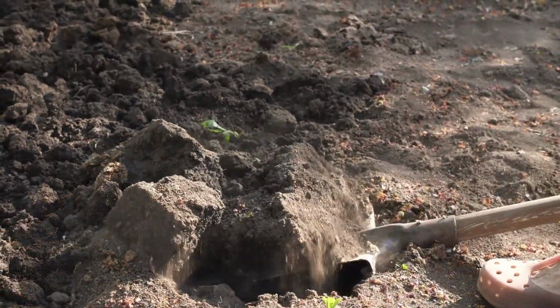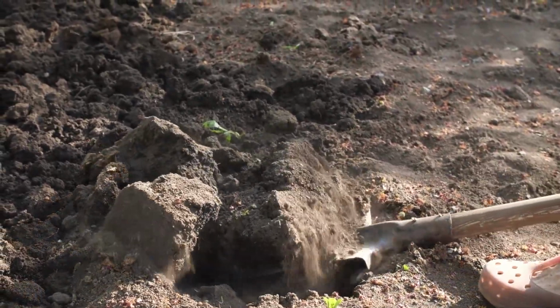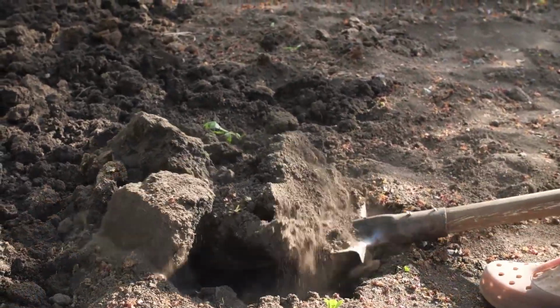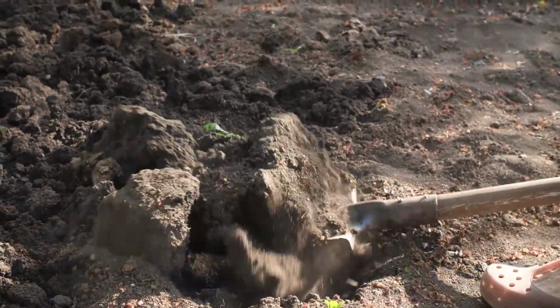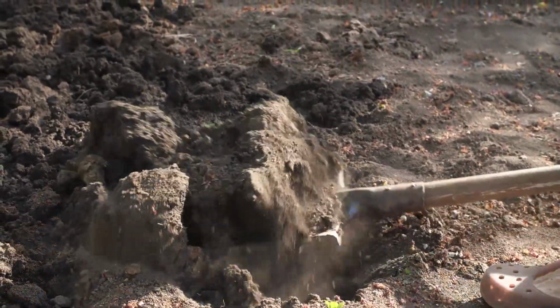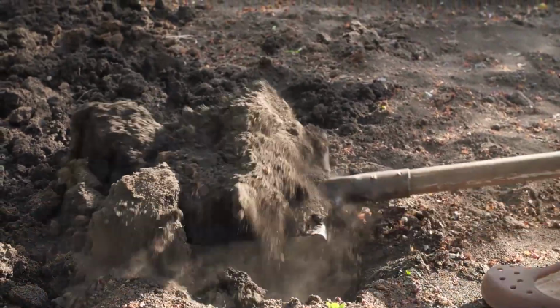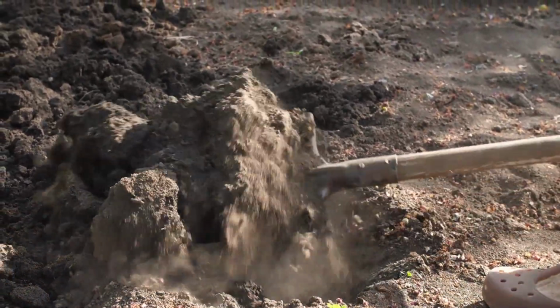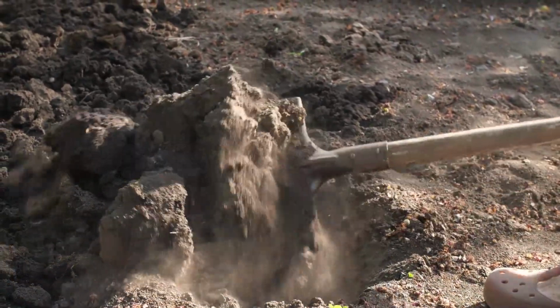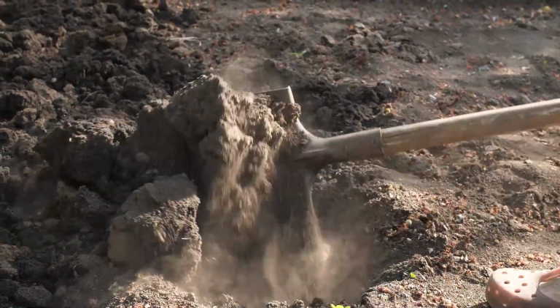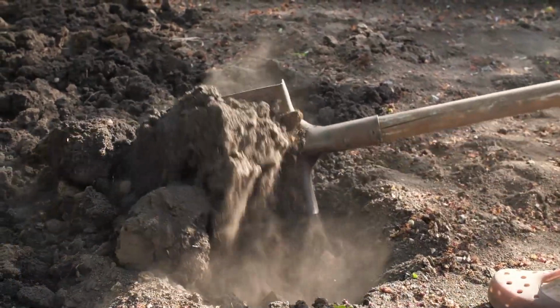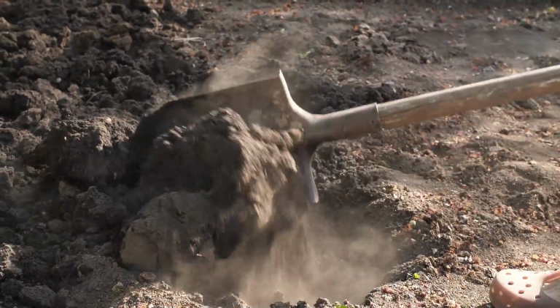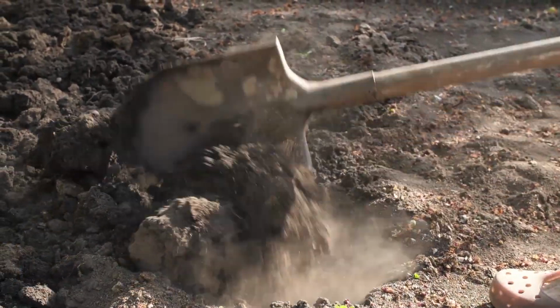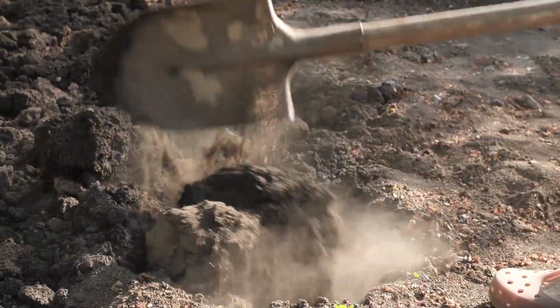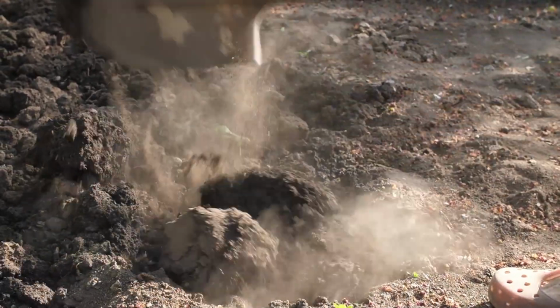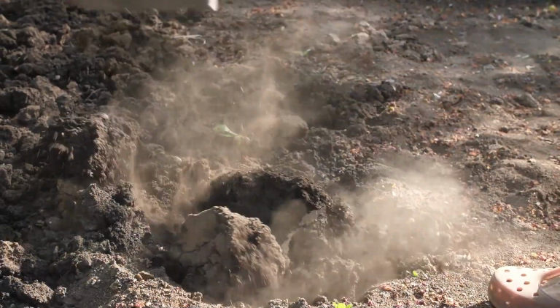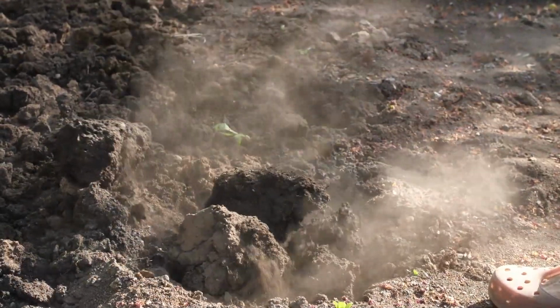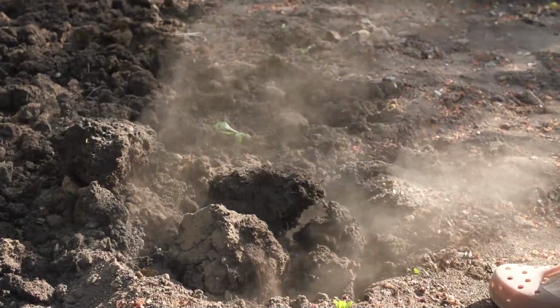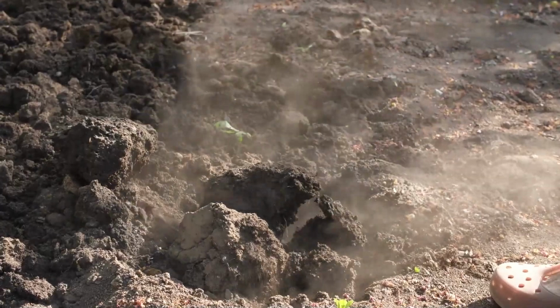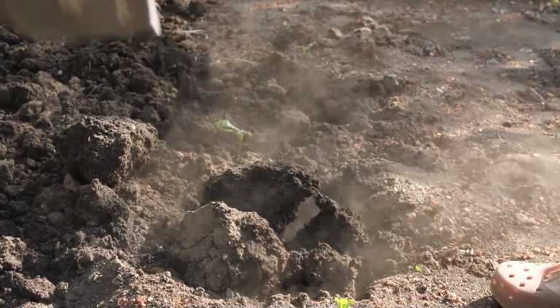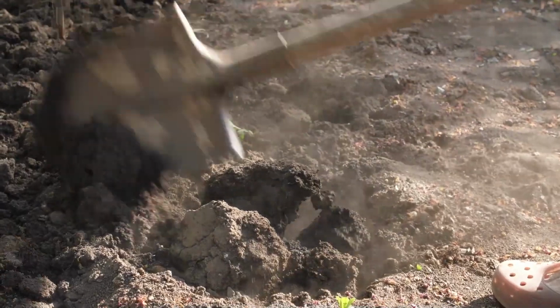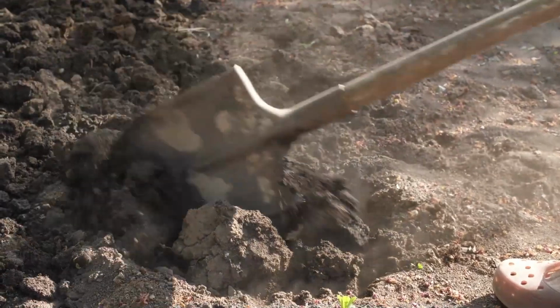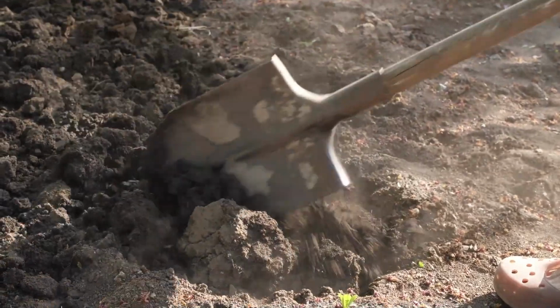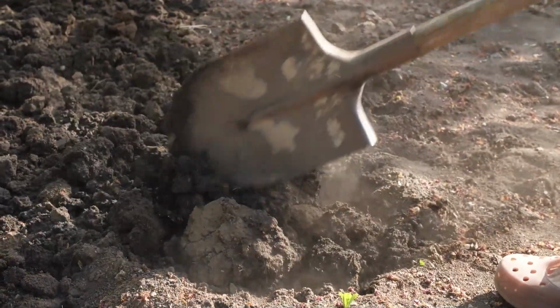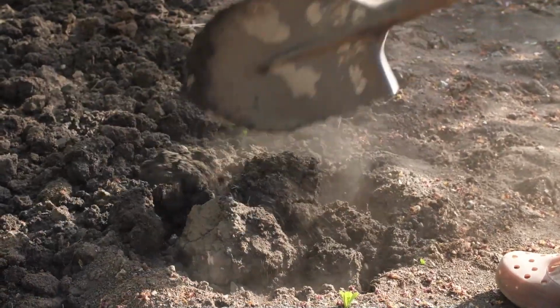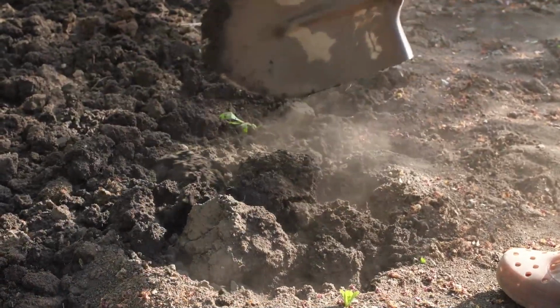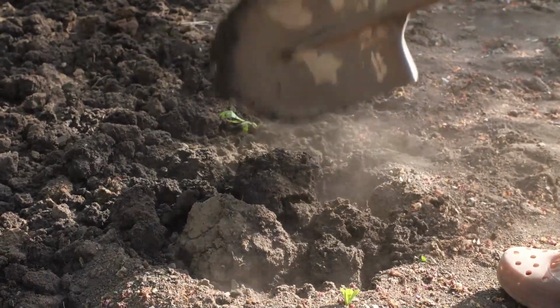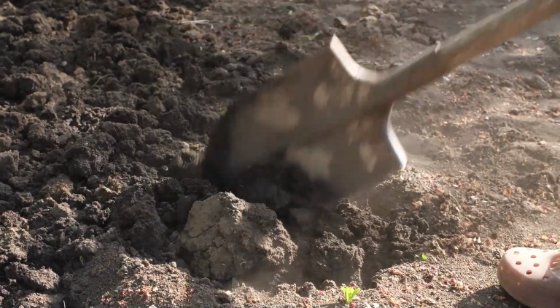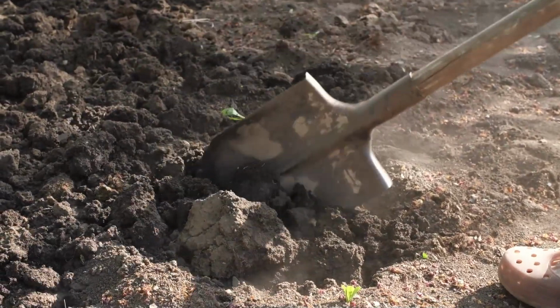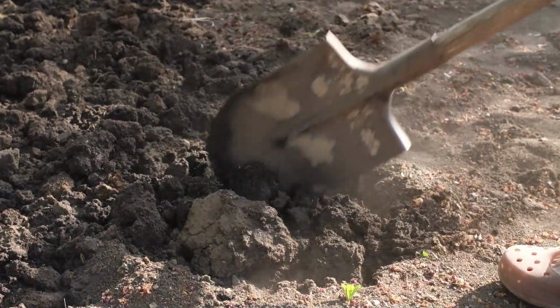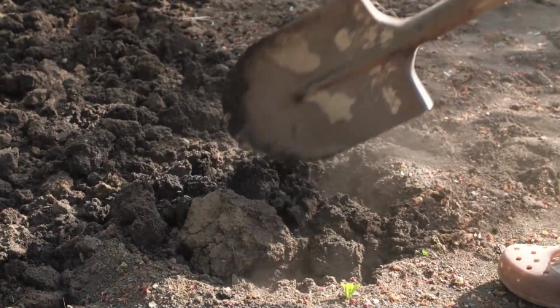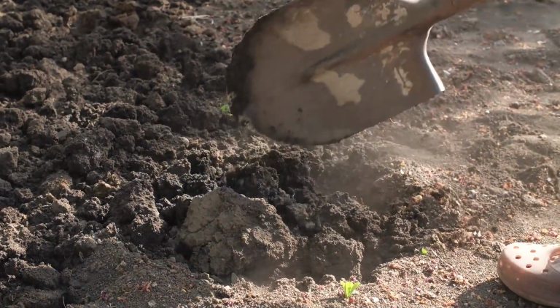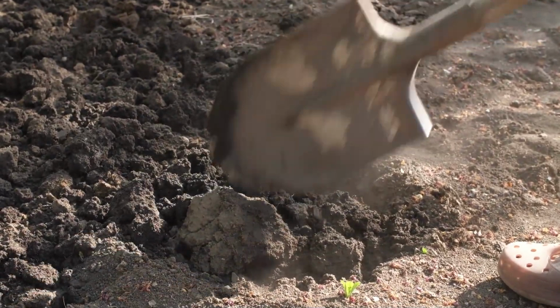Luckily, most people accept that compost is good to use in the garden. So let's get to the benefits.